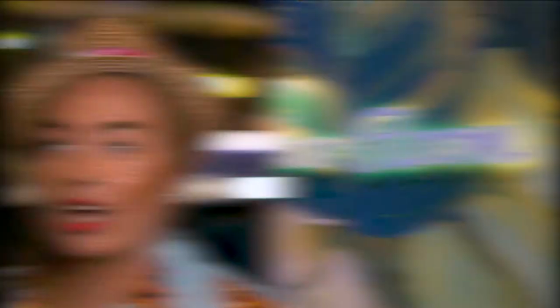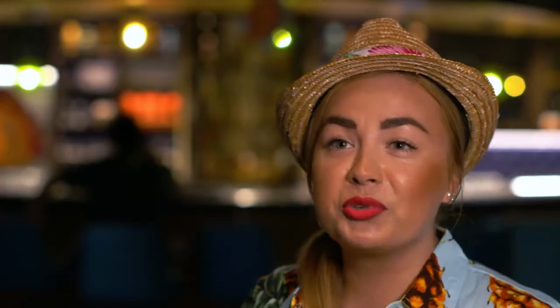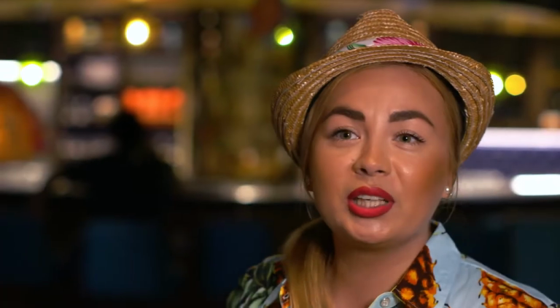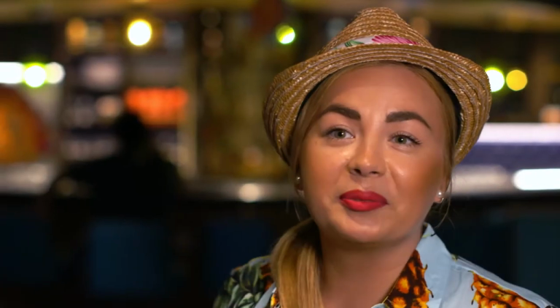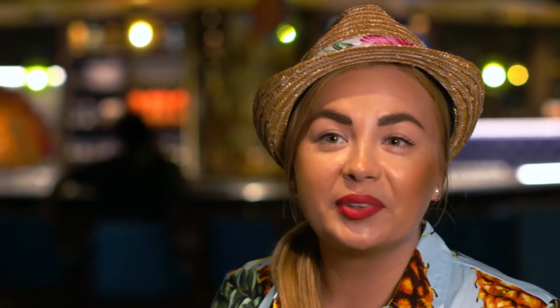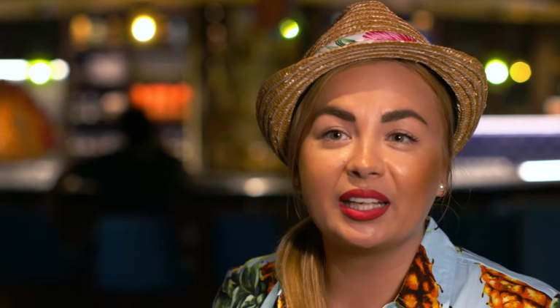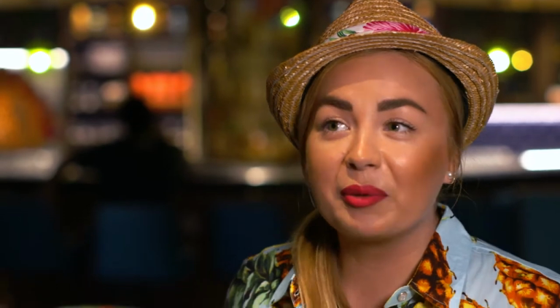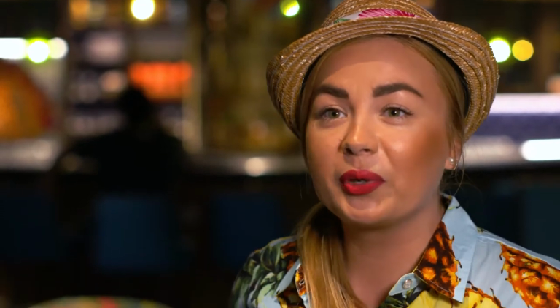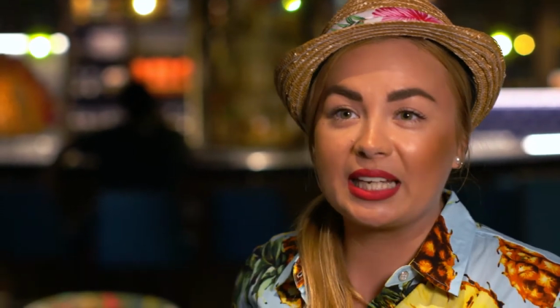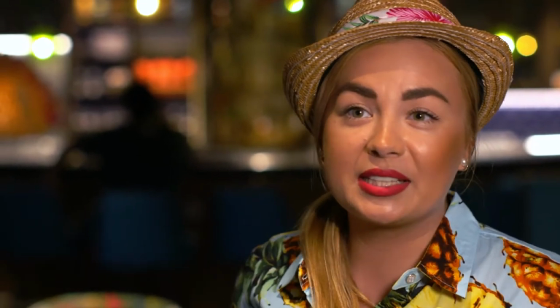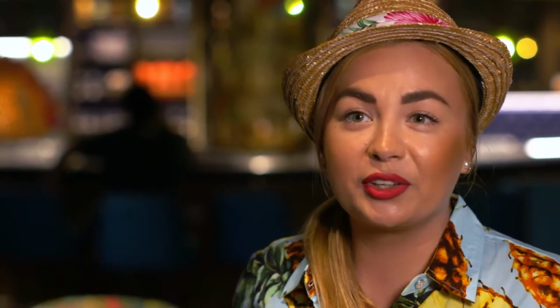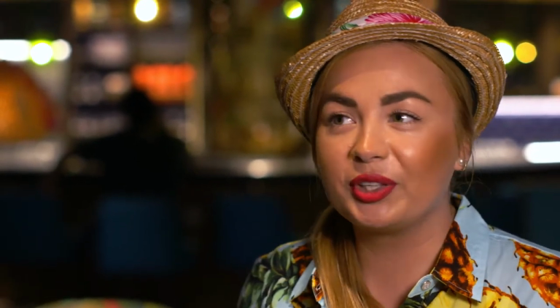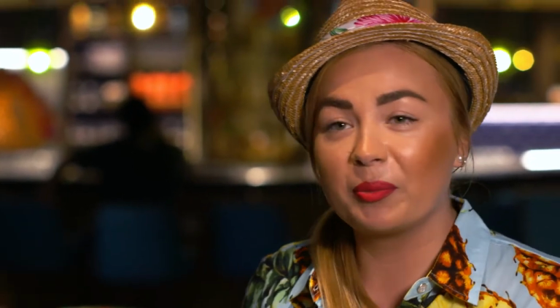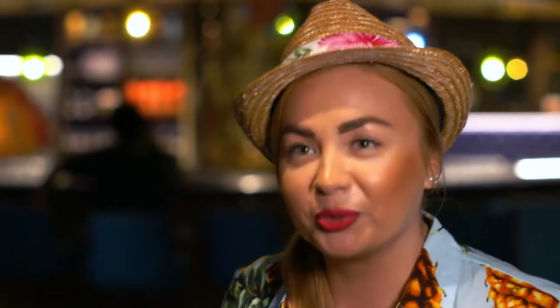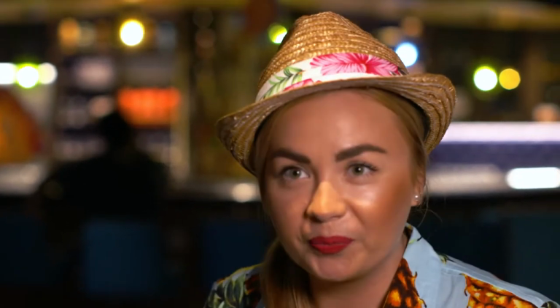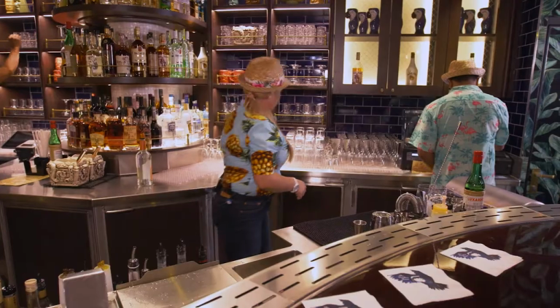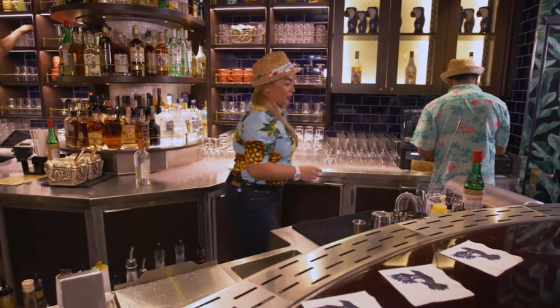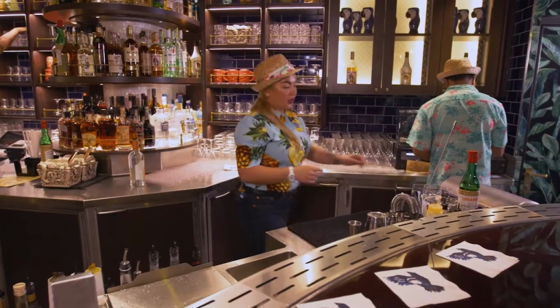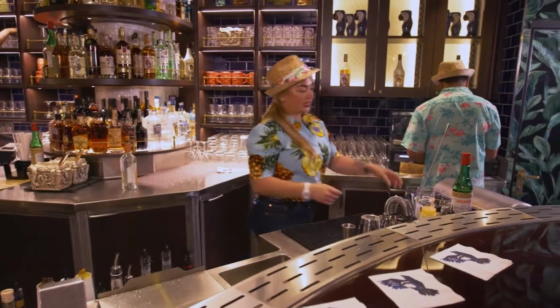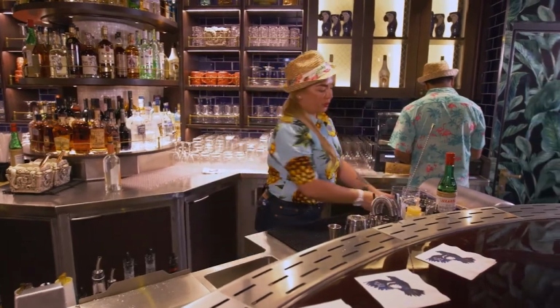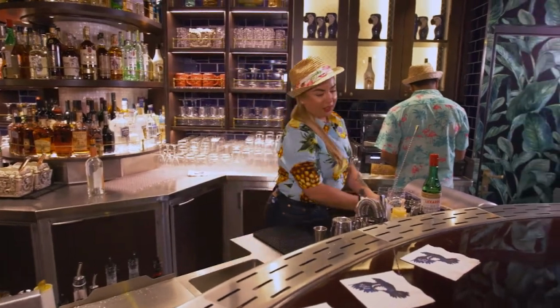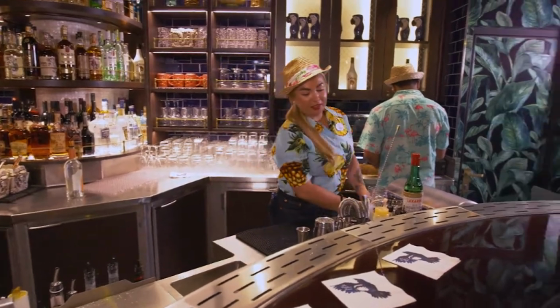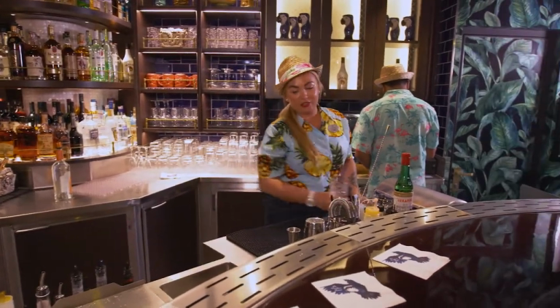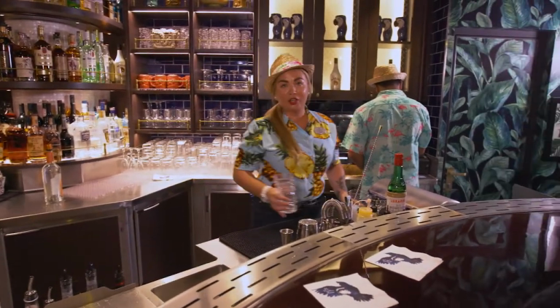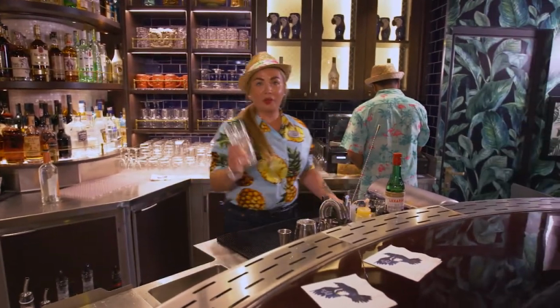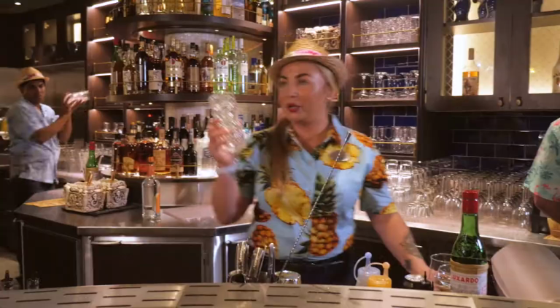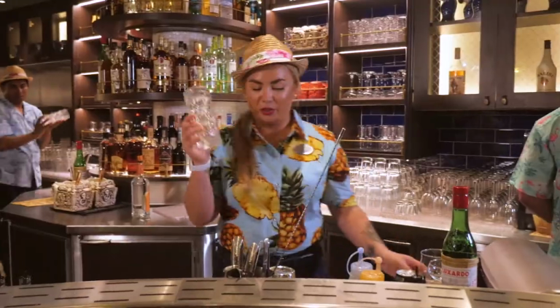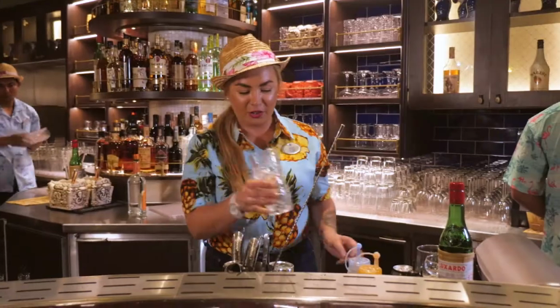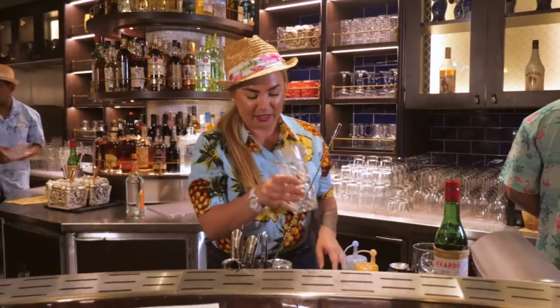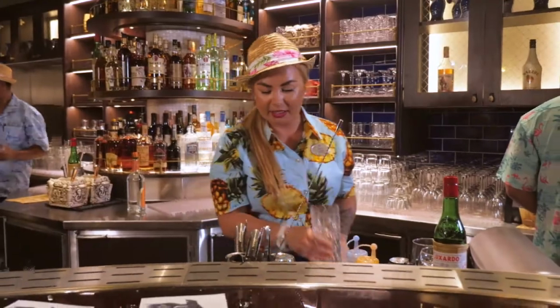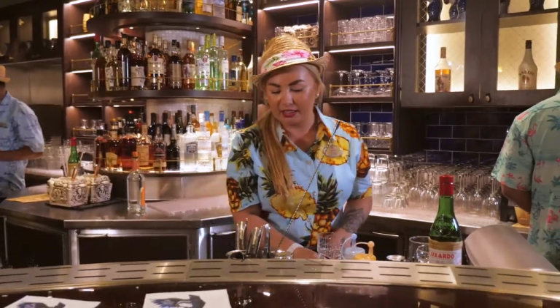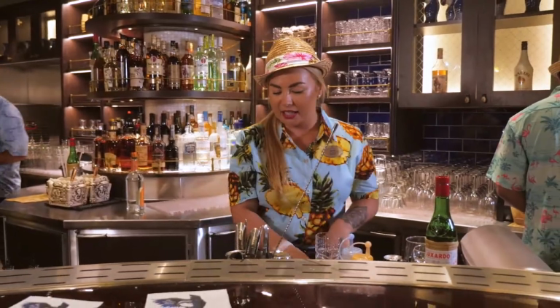I'm Julia and I'm a bartender at the Bamboo Room. The first one is going to be the Royal Zombie. We're going to serve it in the tiki glass.